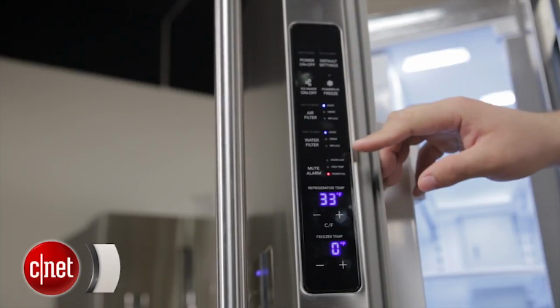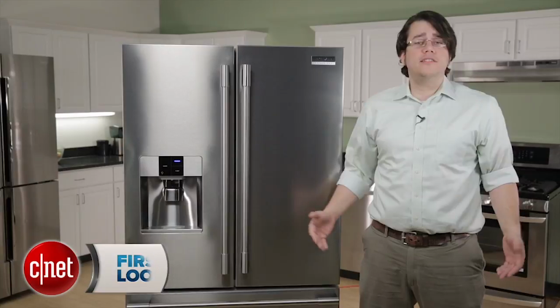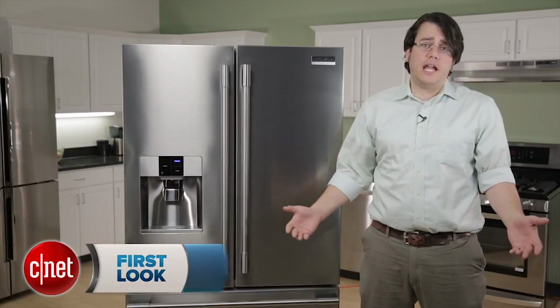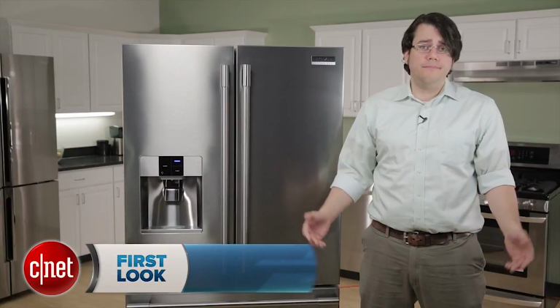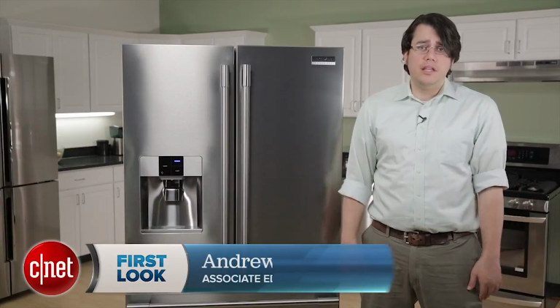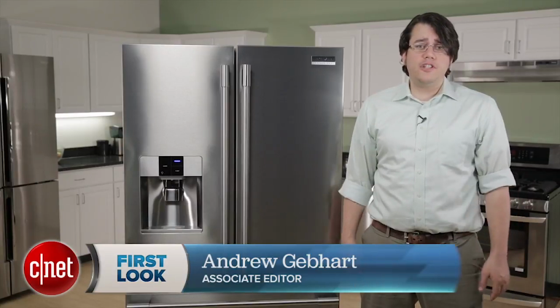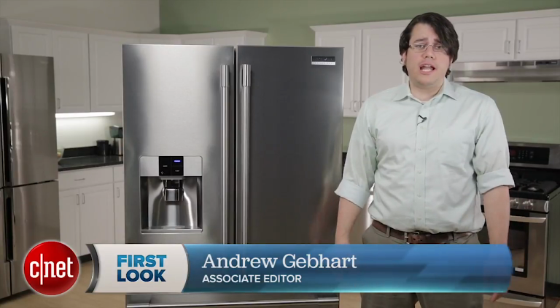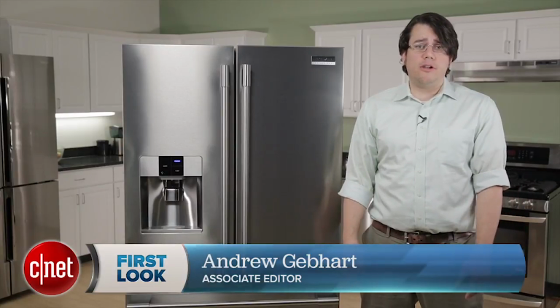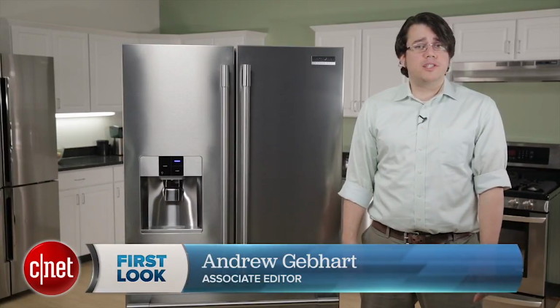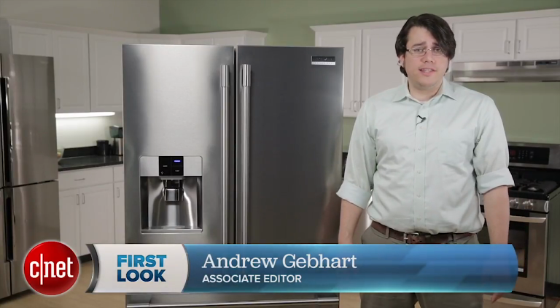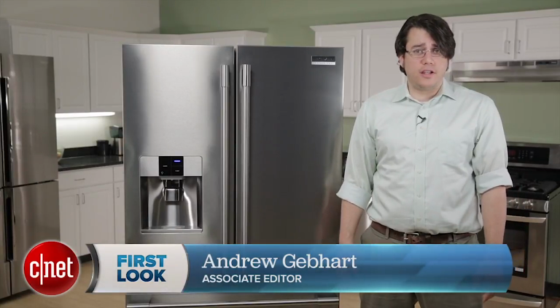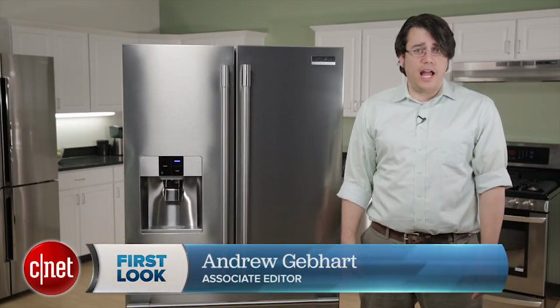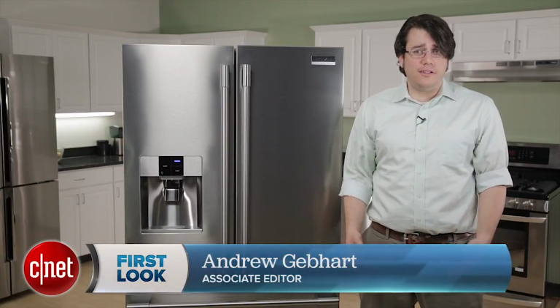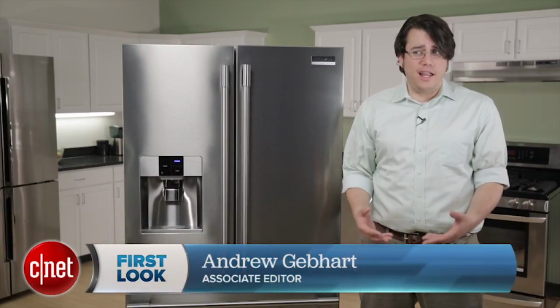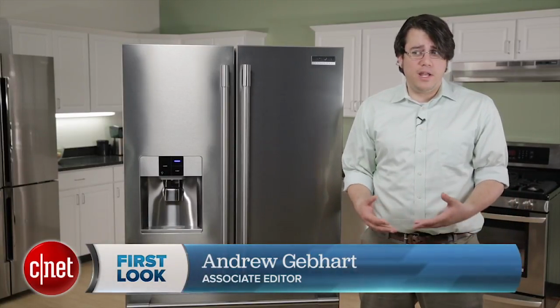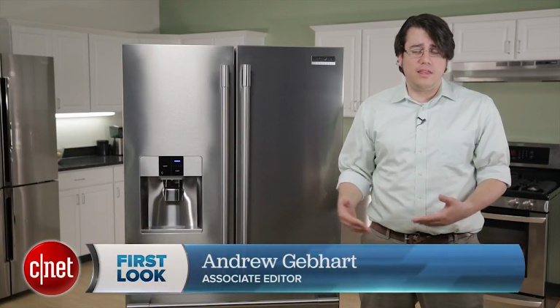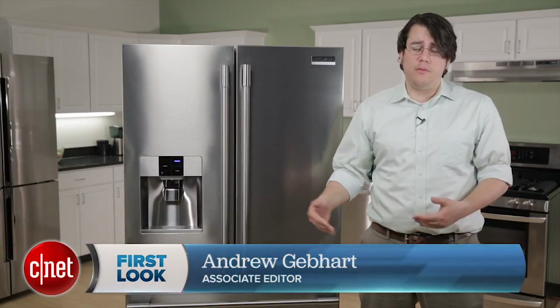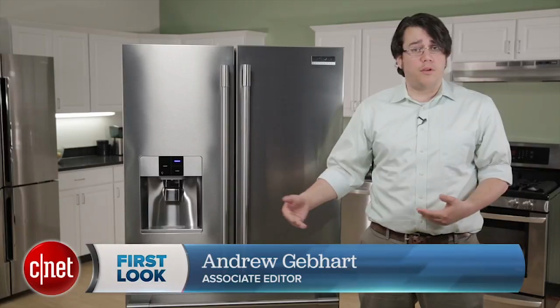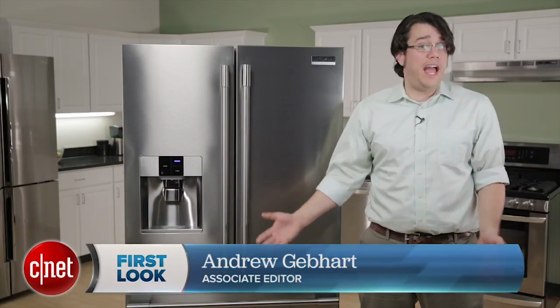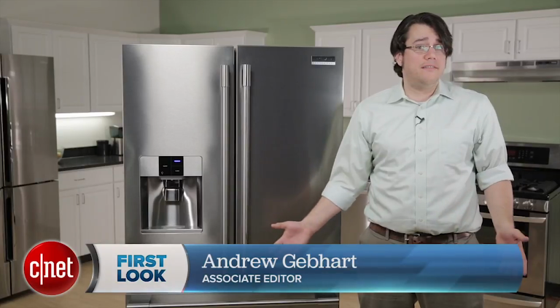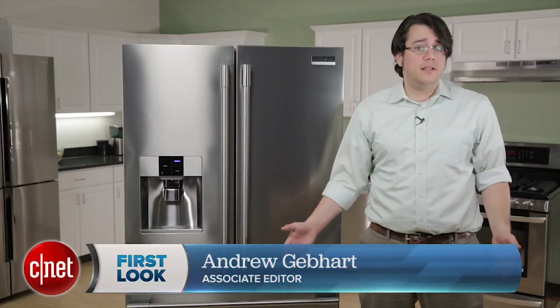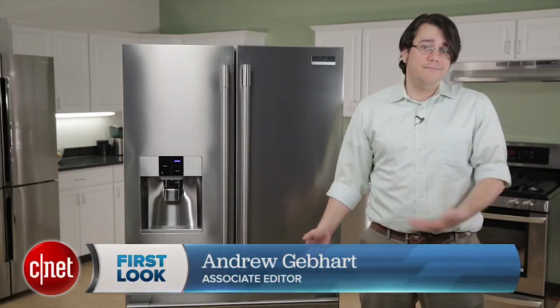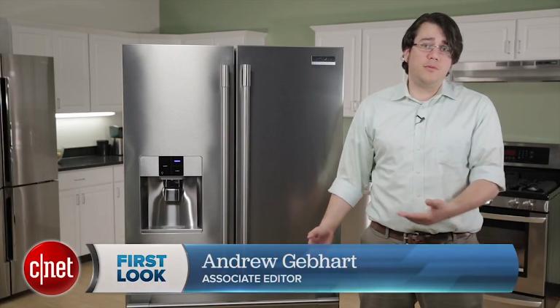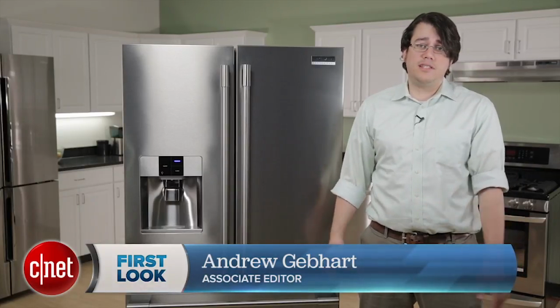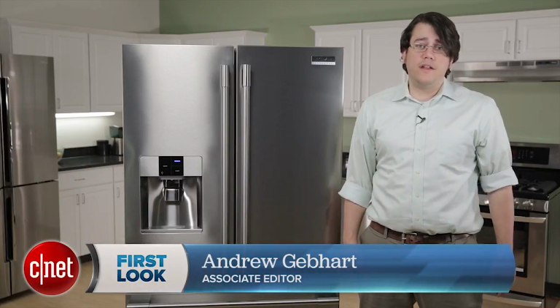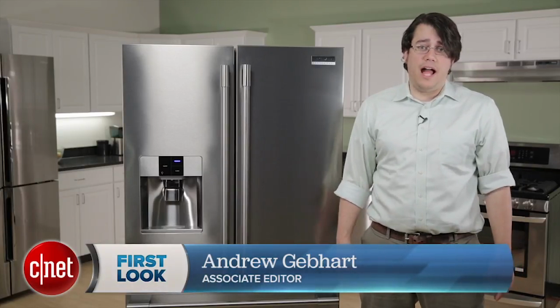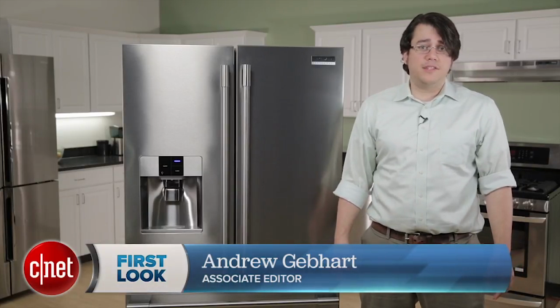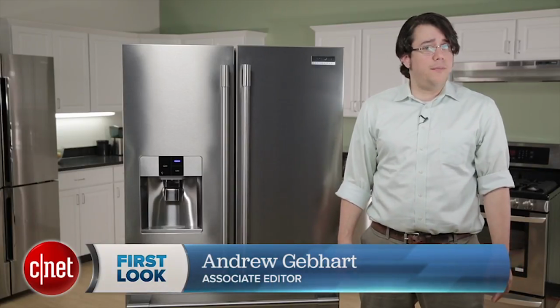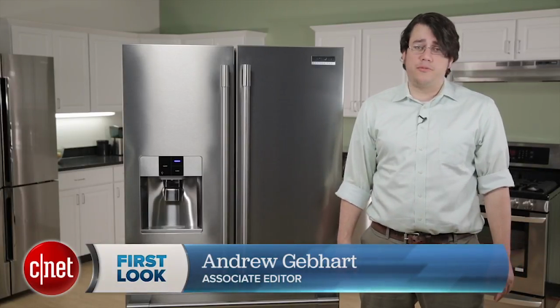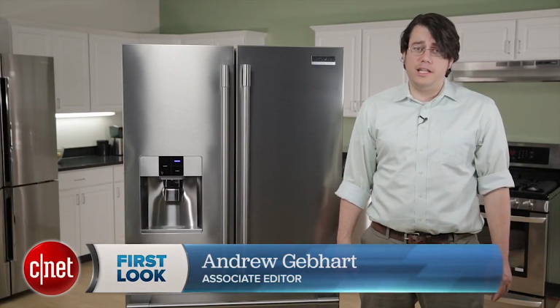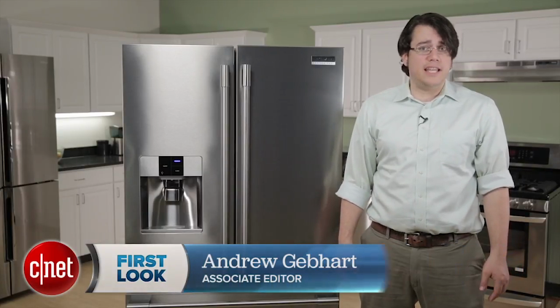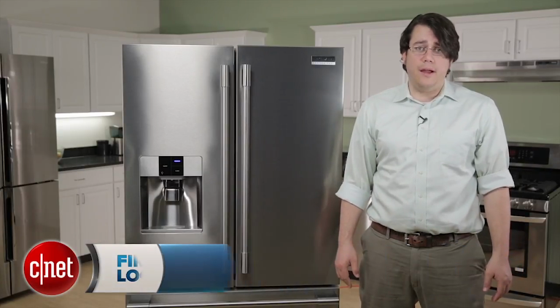And here's the kicker: the Frigidaire Gallery was $2,600 and we didn't think it was worth that. This one's $3,500, so the math really doesn't add up.